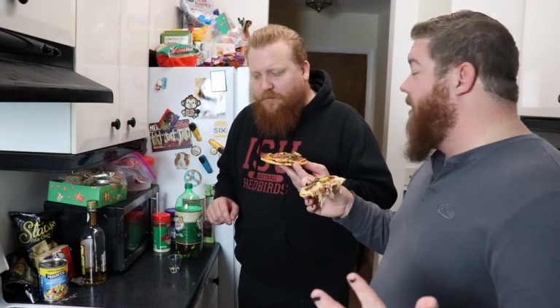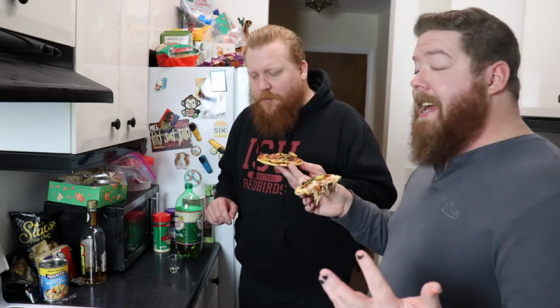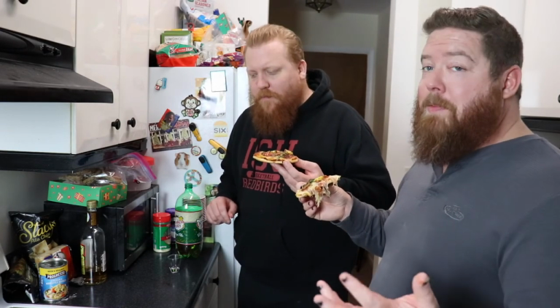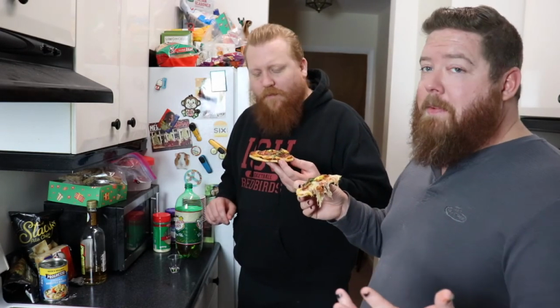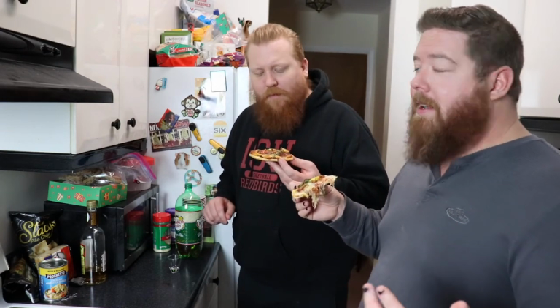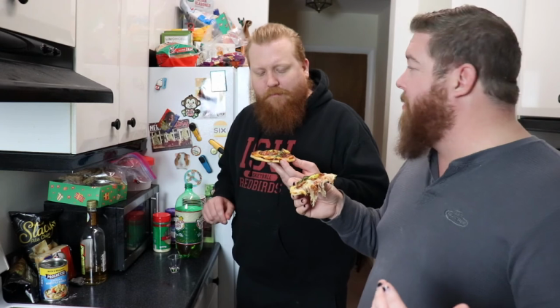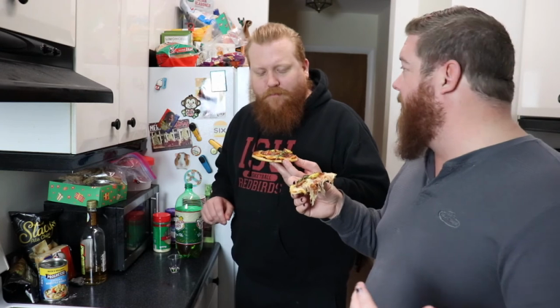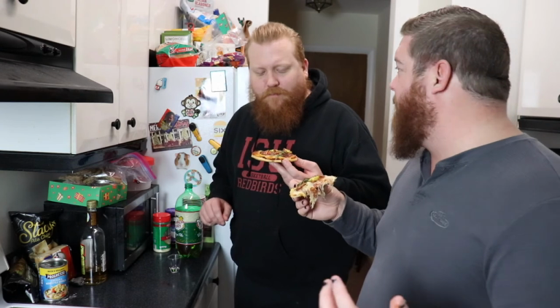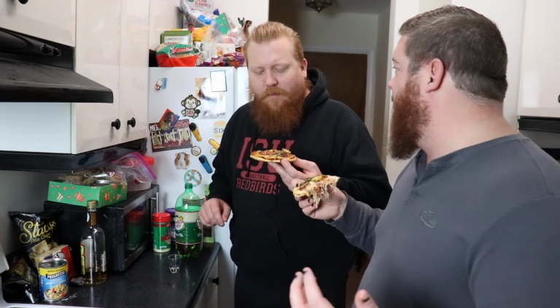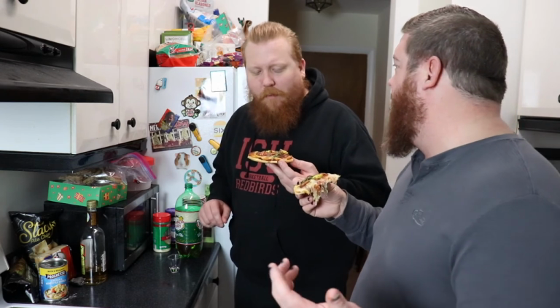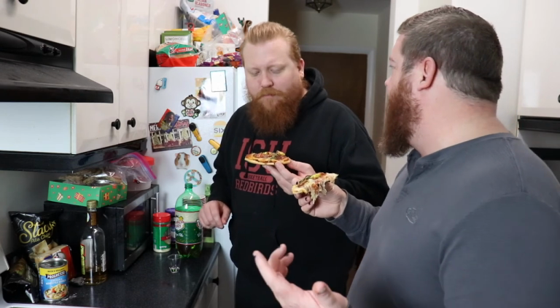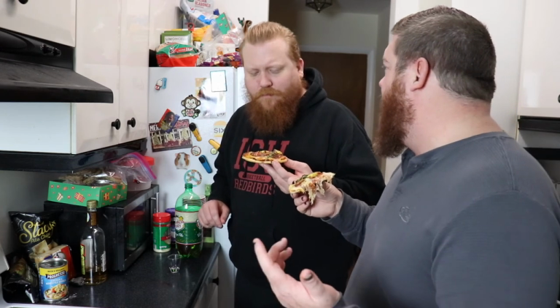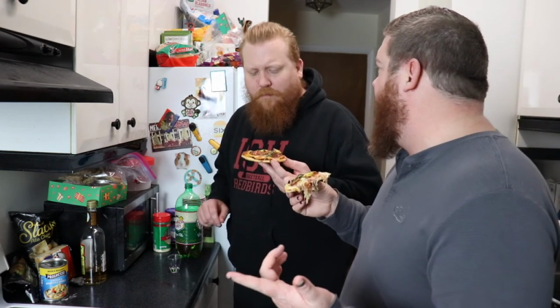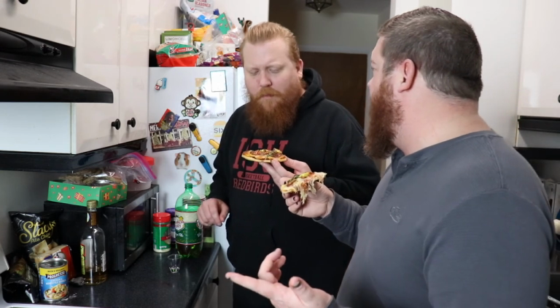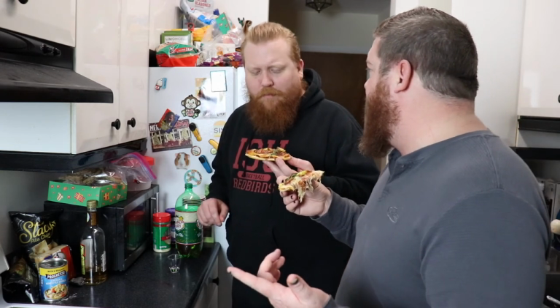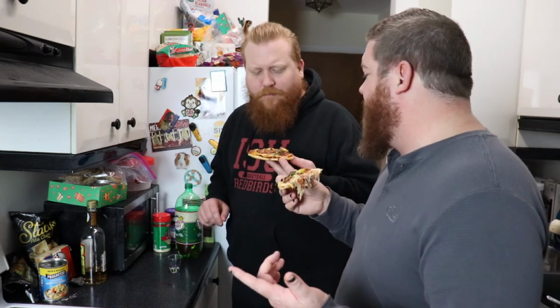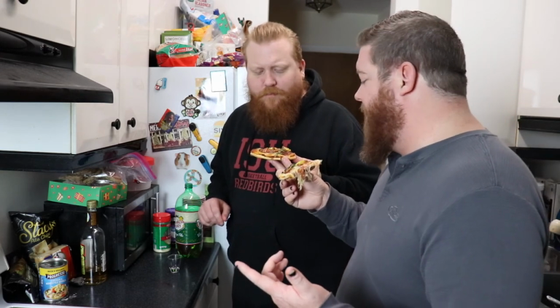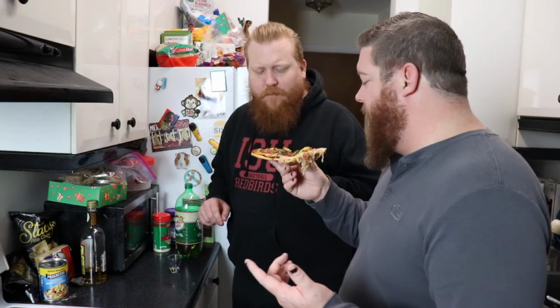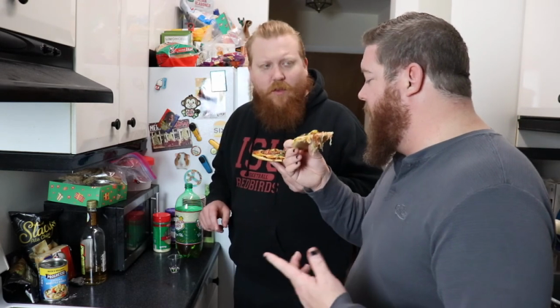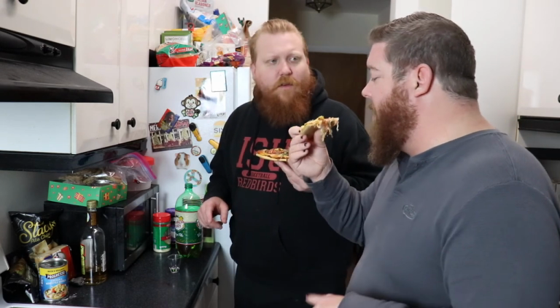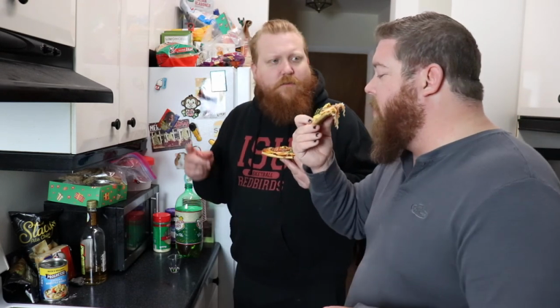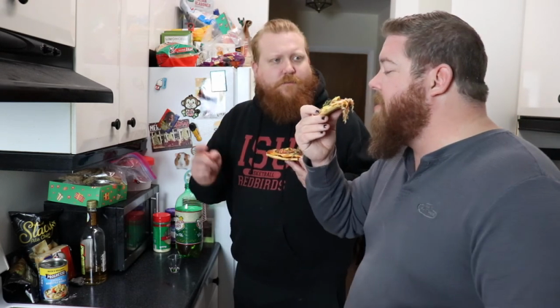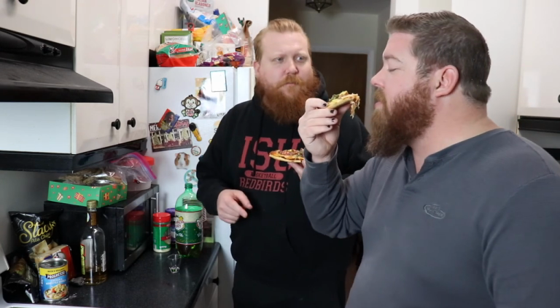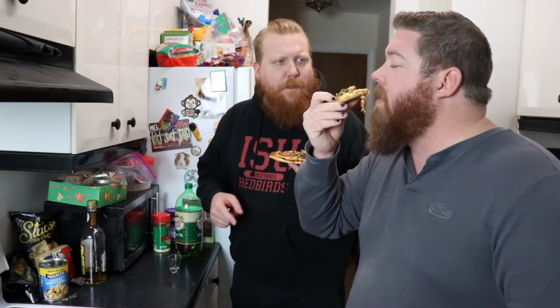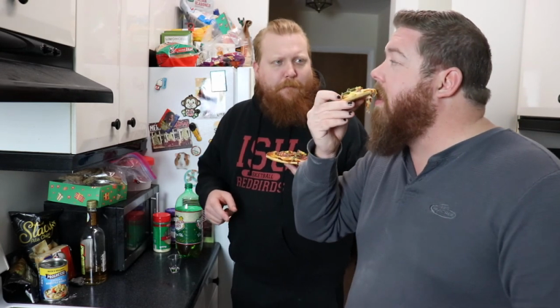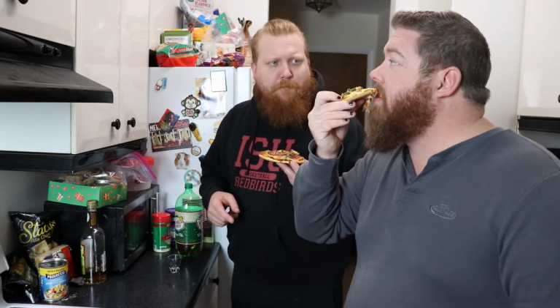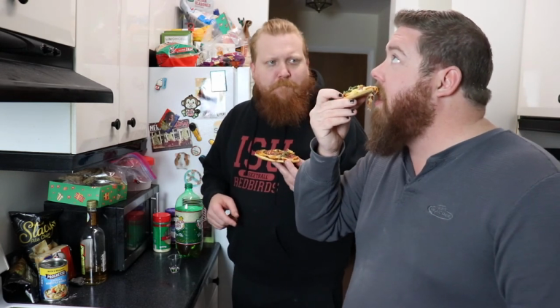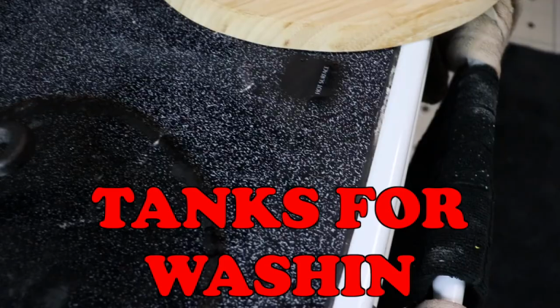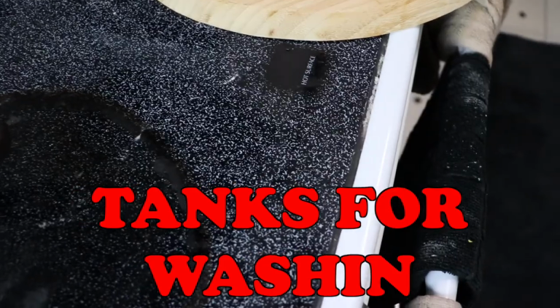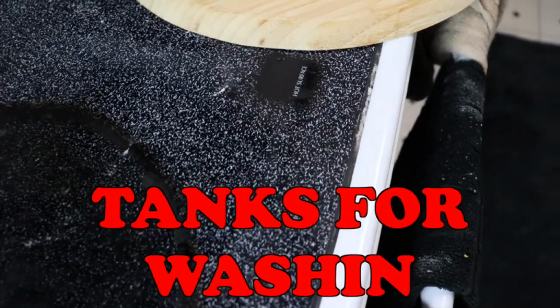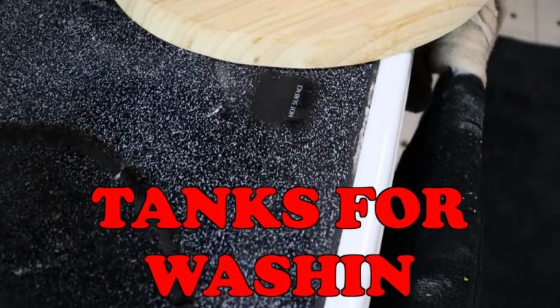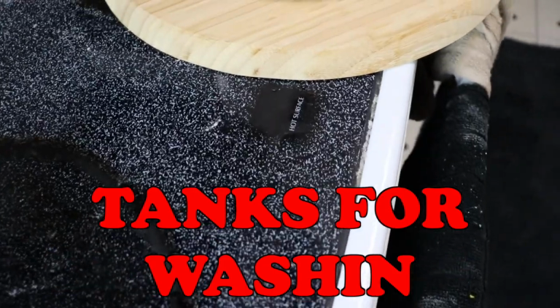Next week, we need a new recipe. And we need more stuff to do on the vlog, so. Bye.